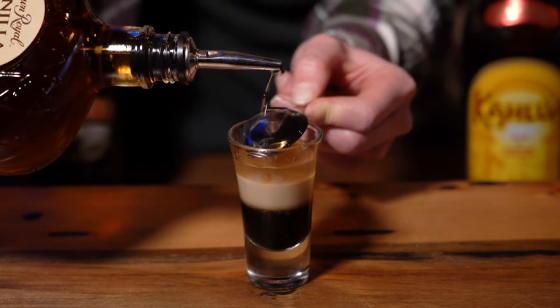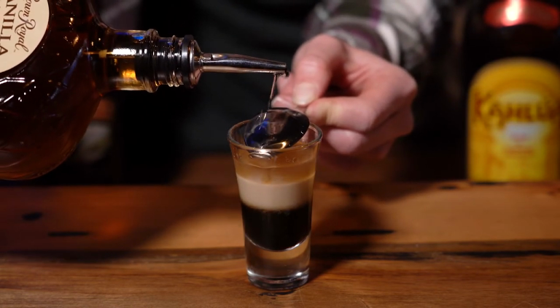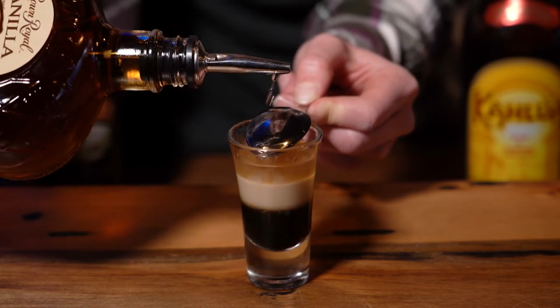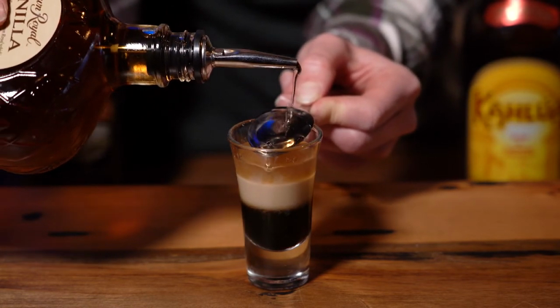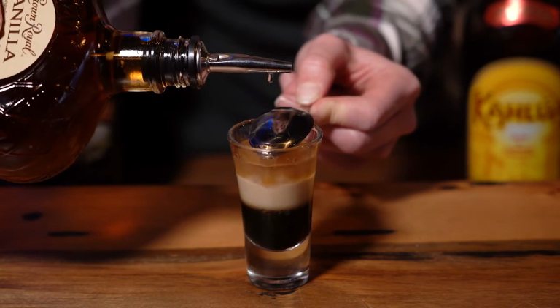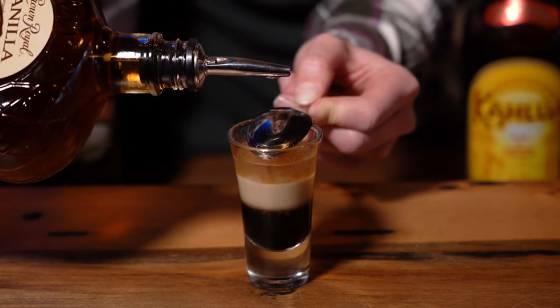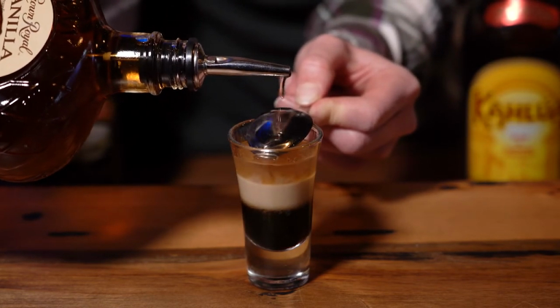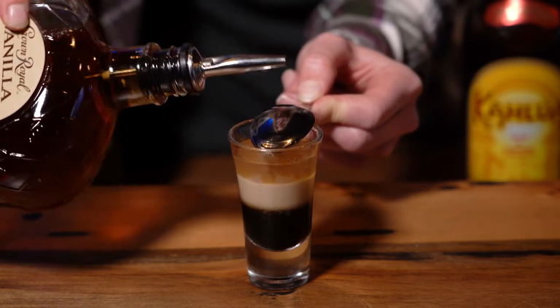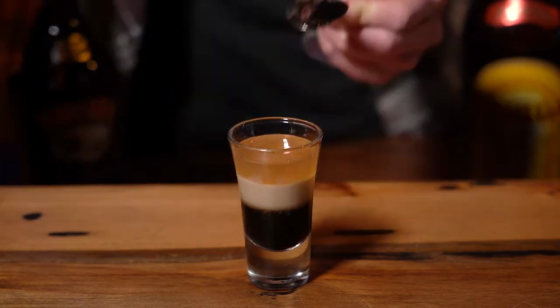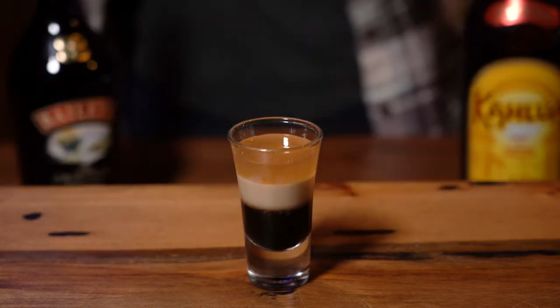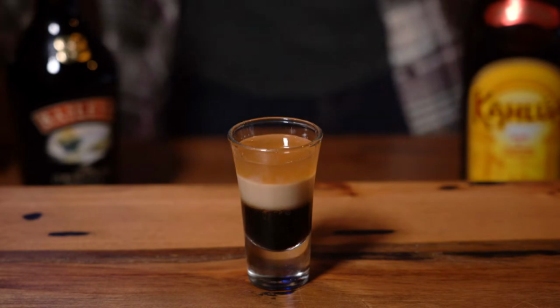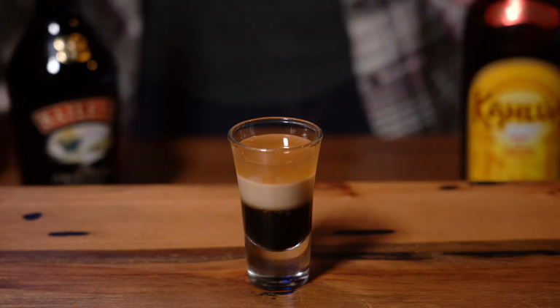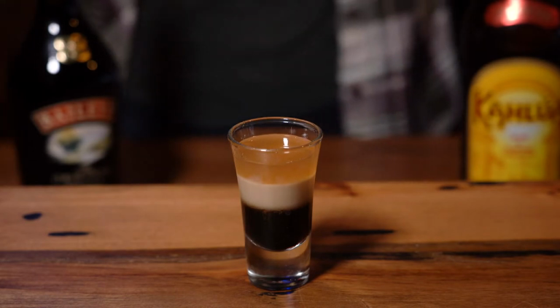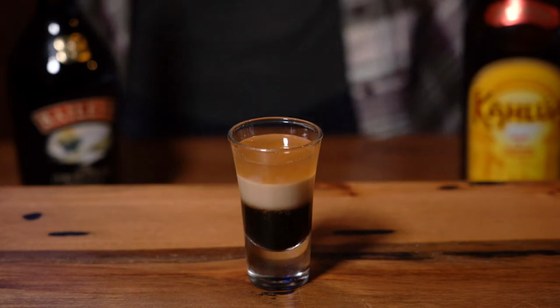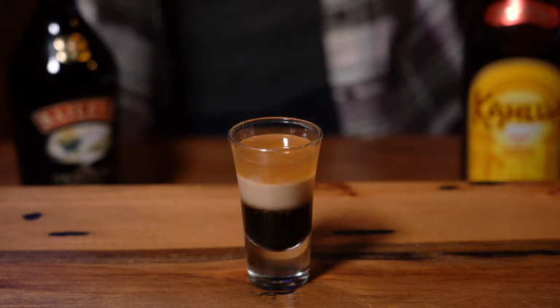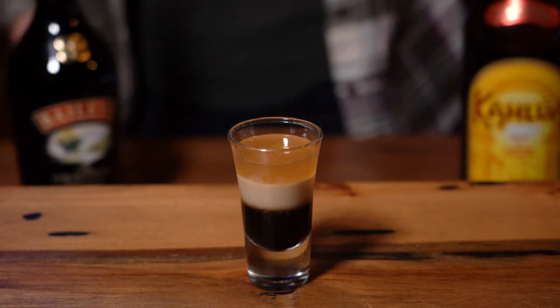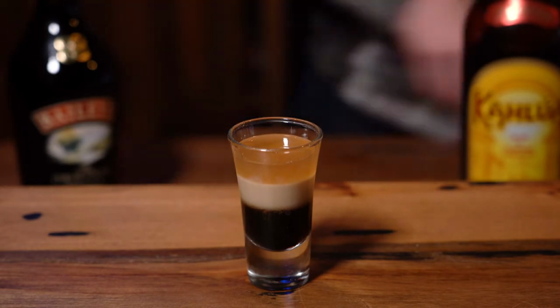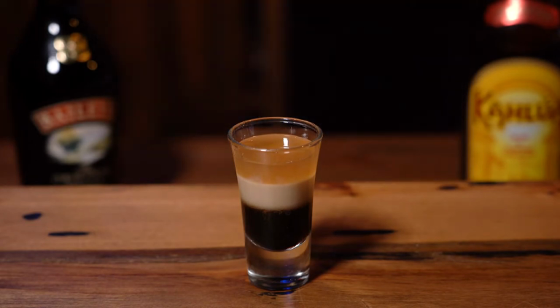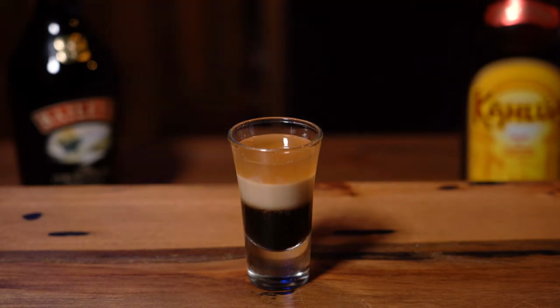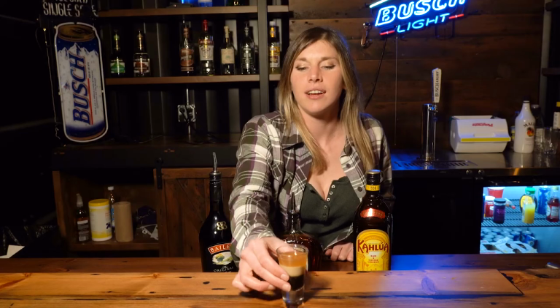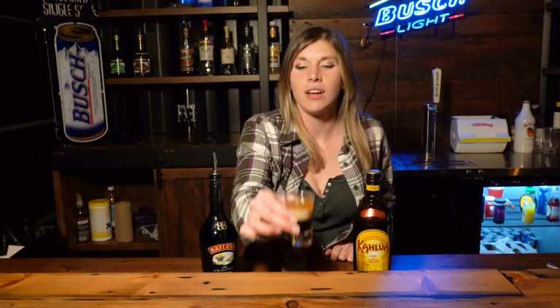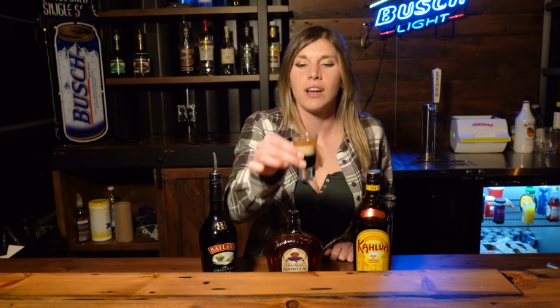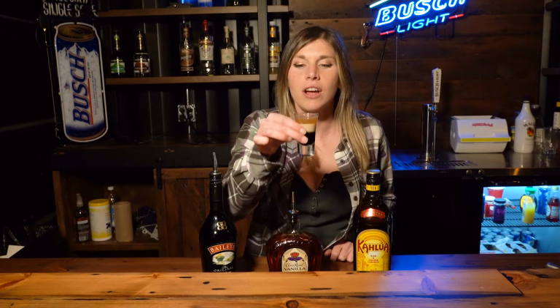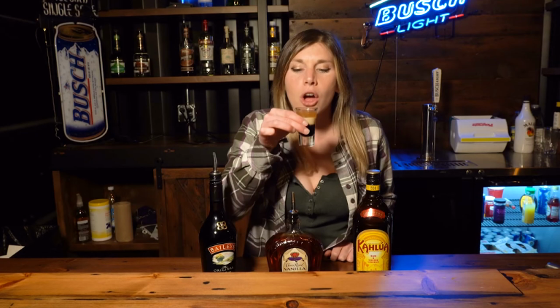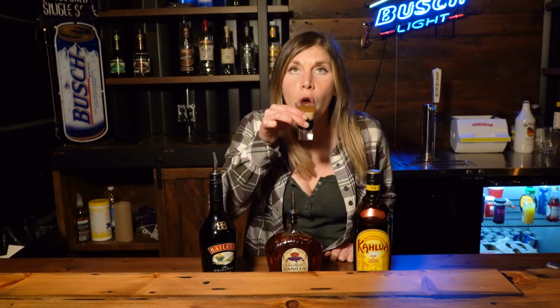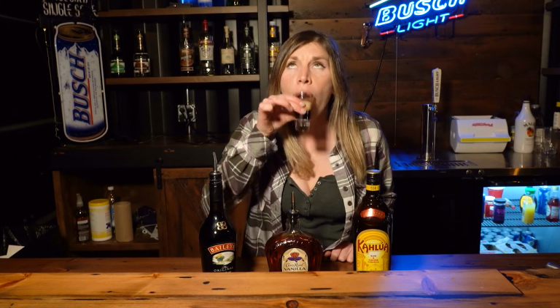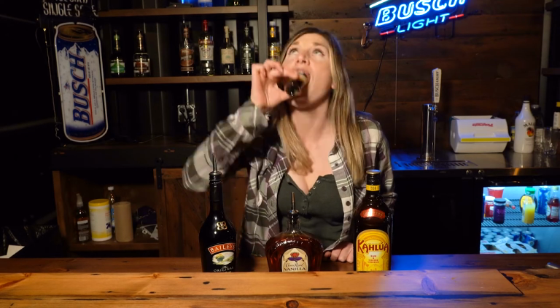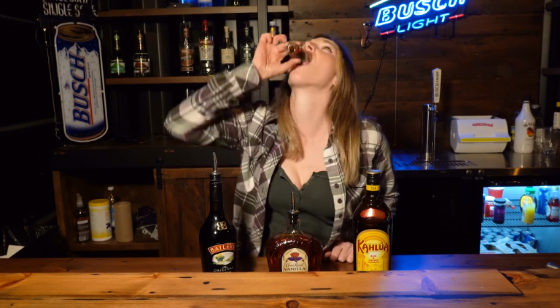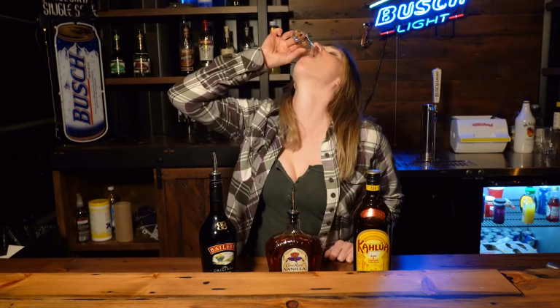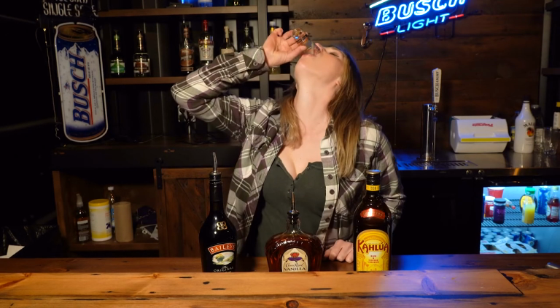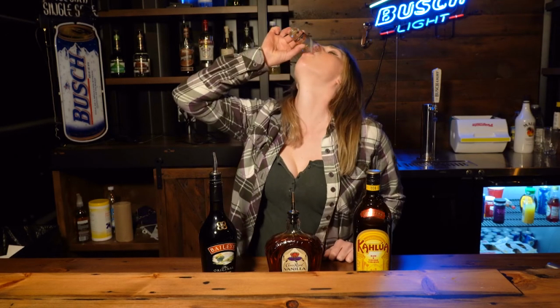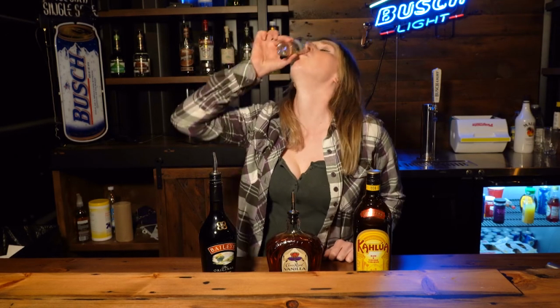Look at that. Aren't fractions fun? There you have it — a duck fart. Not sure about the name, but it tastes delicious.